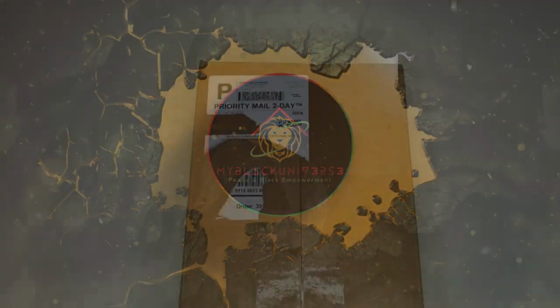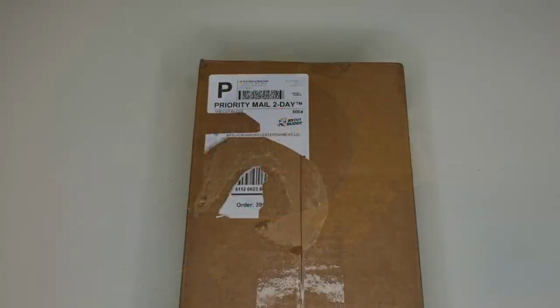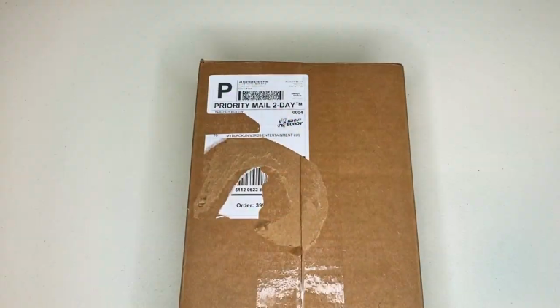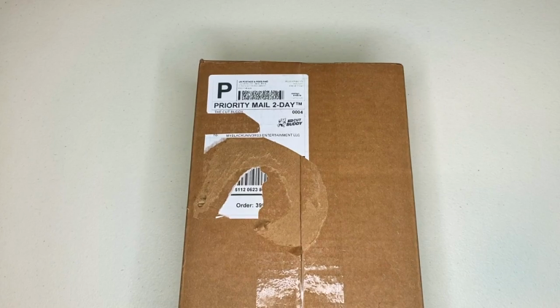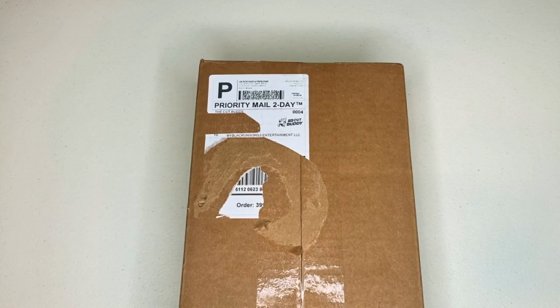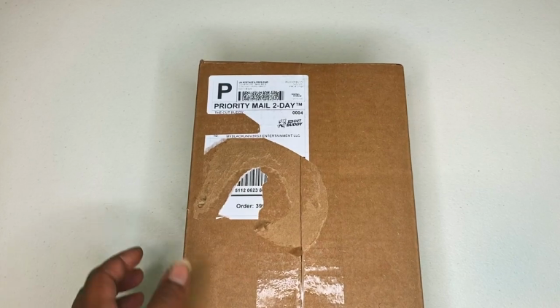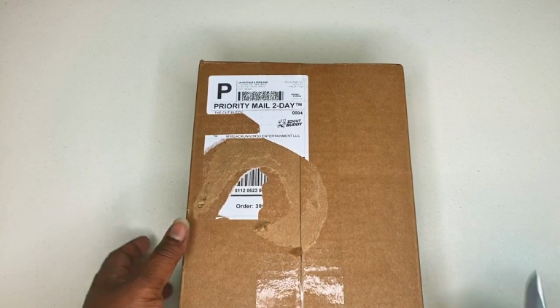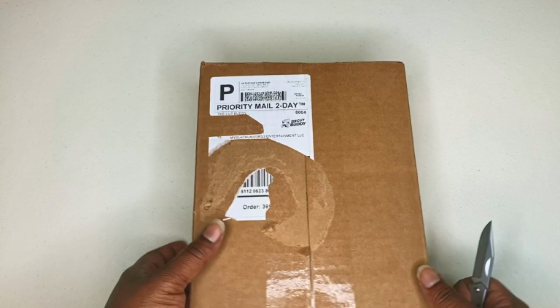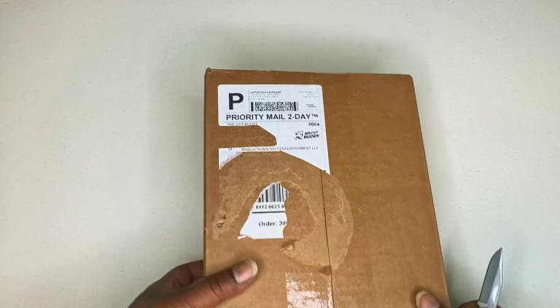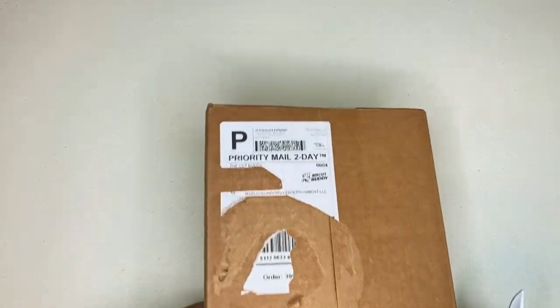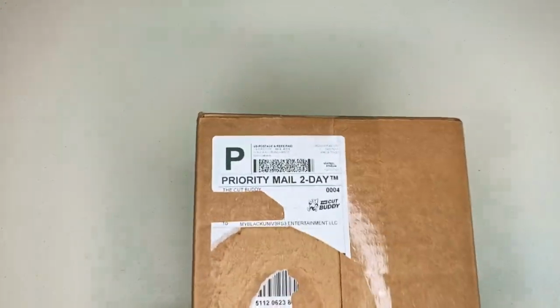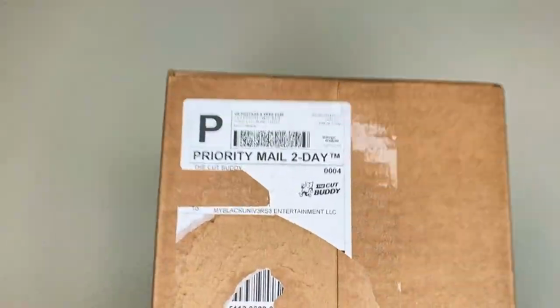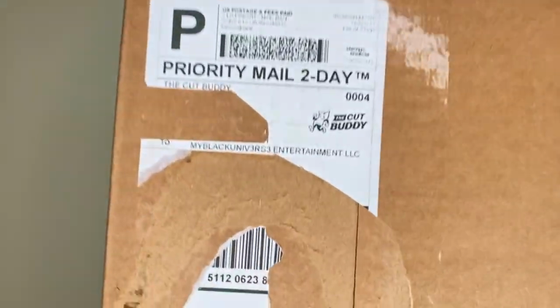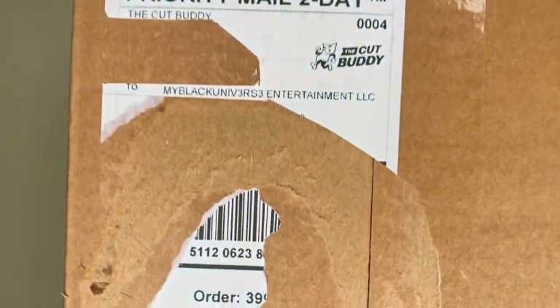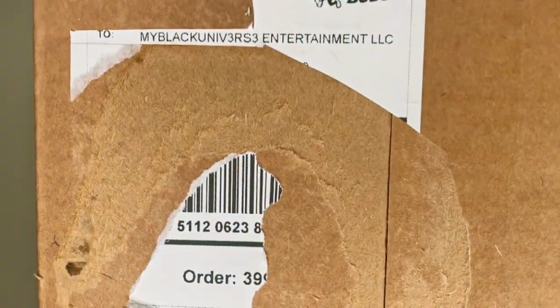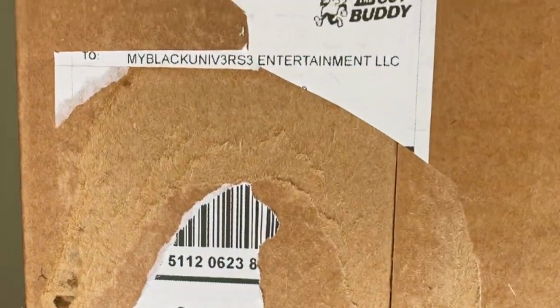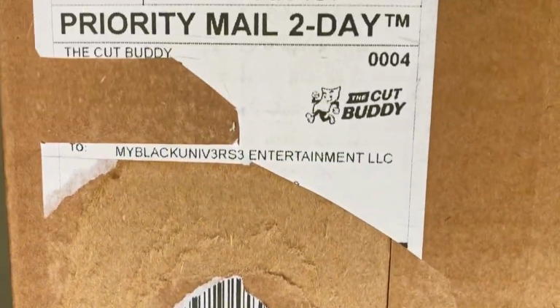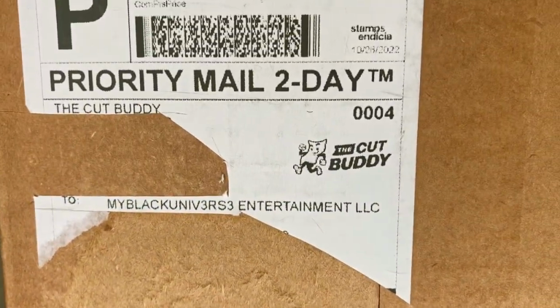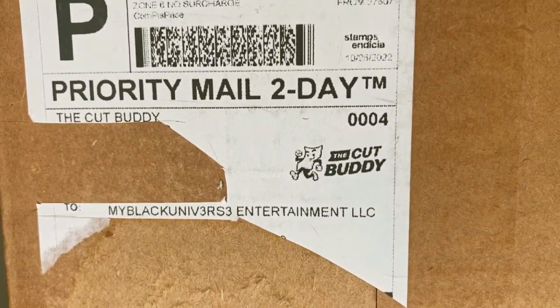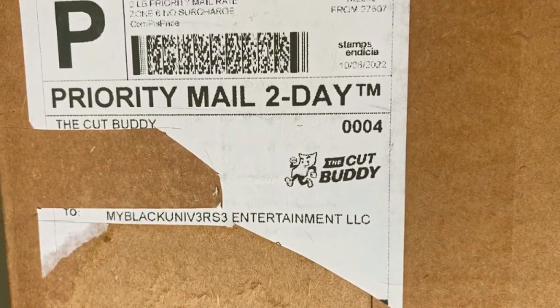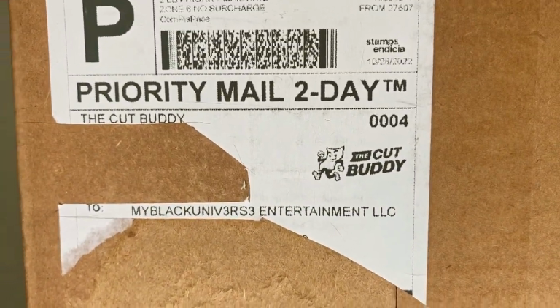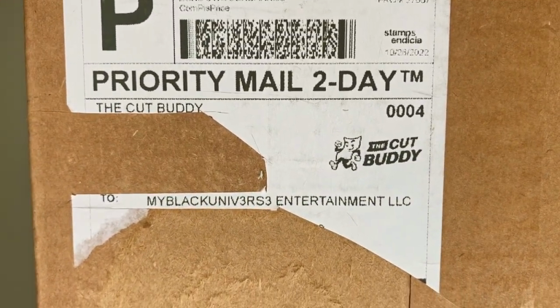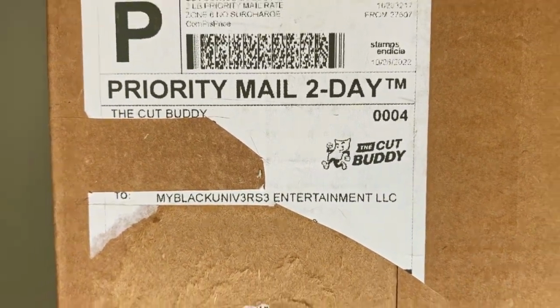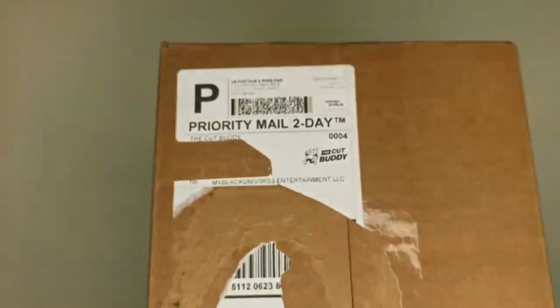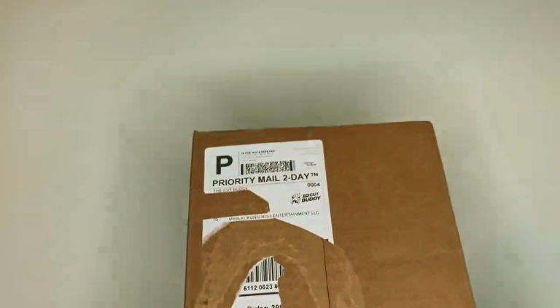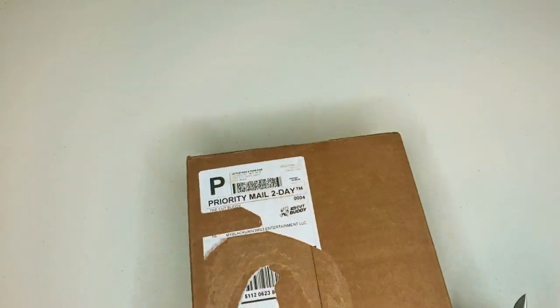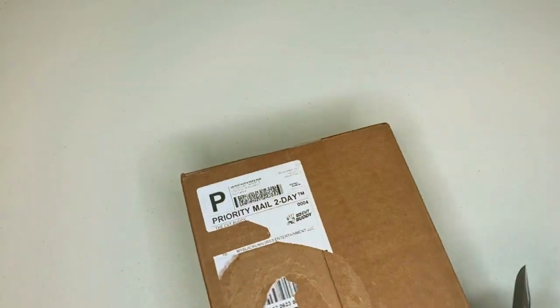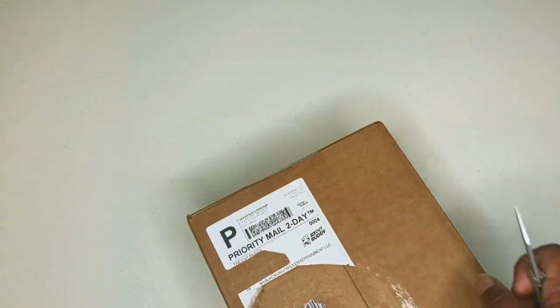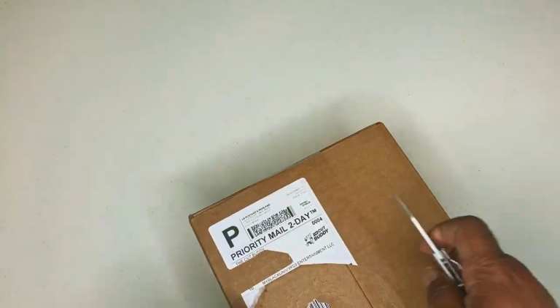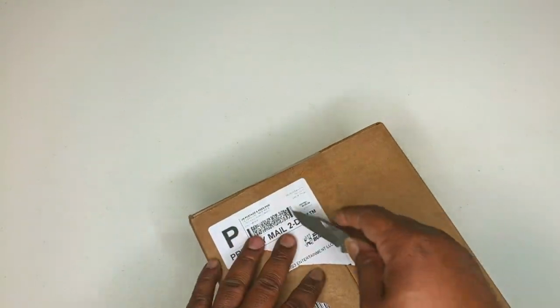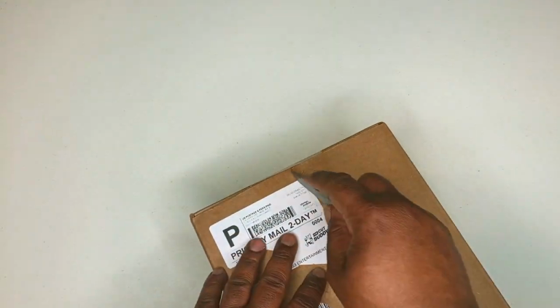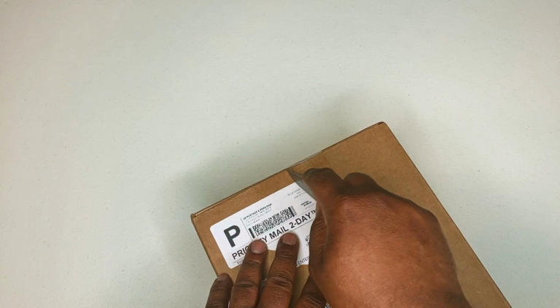What's happening guys, we're going to get back to you guys with the NB4, so you see the Cut Buddy.